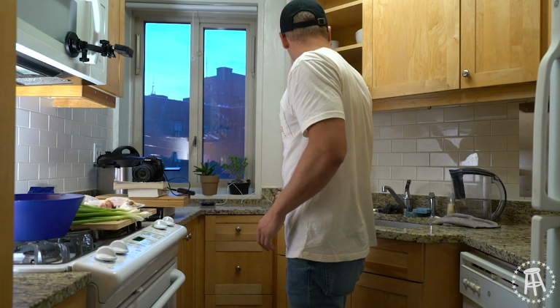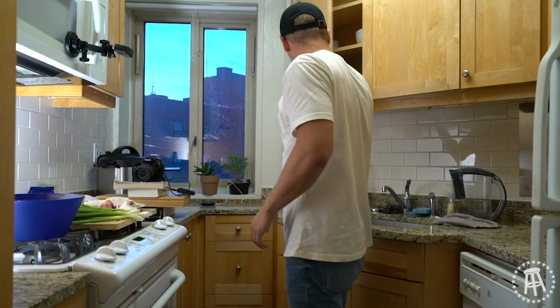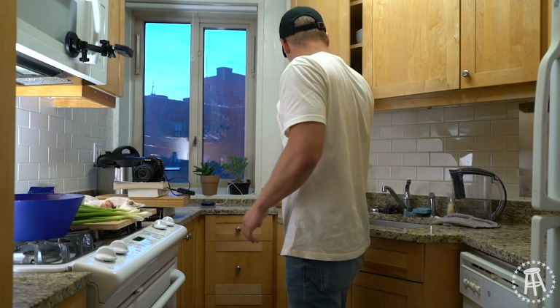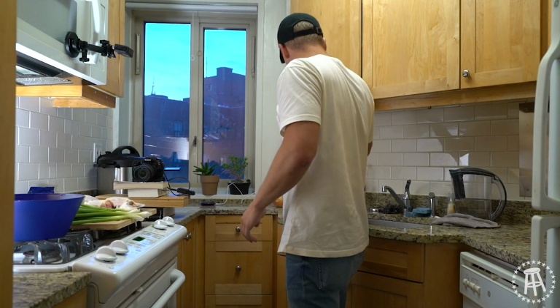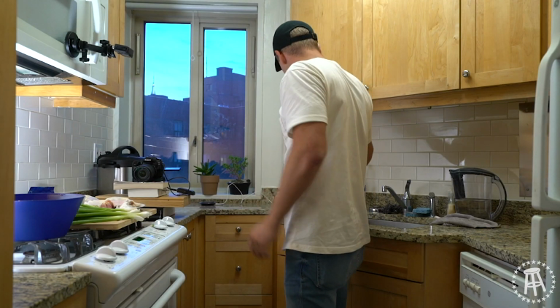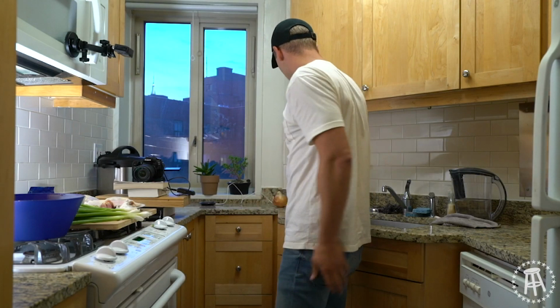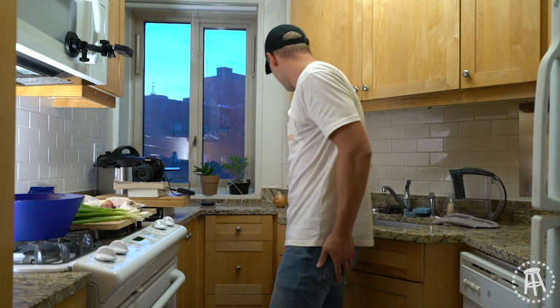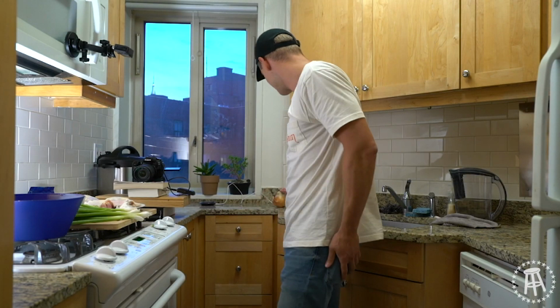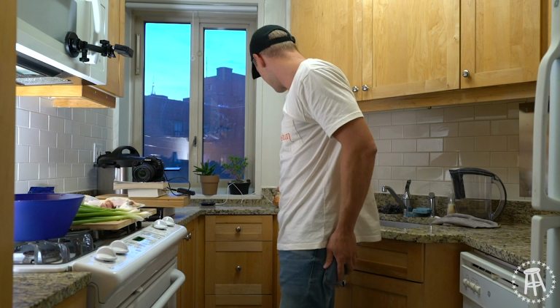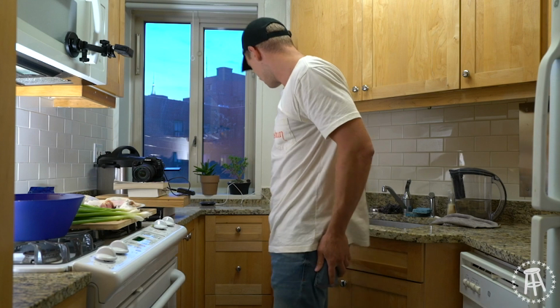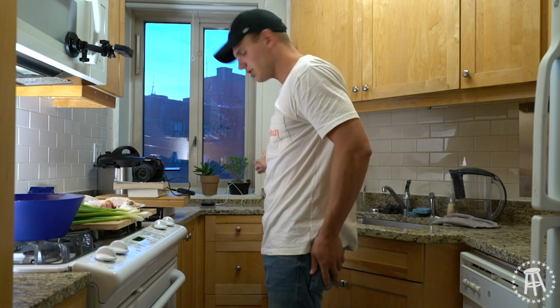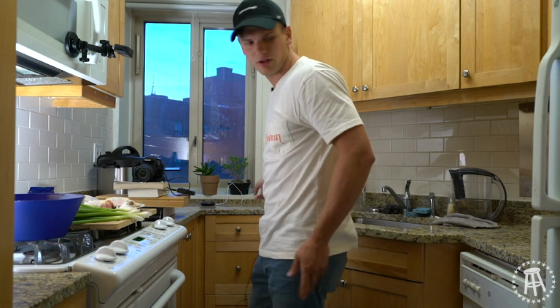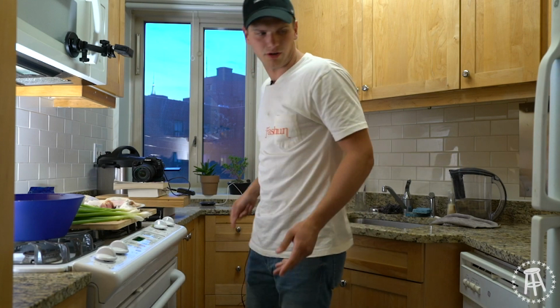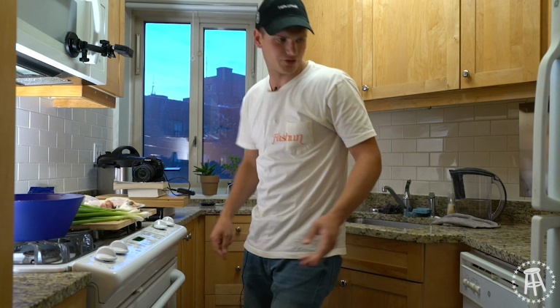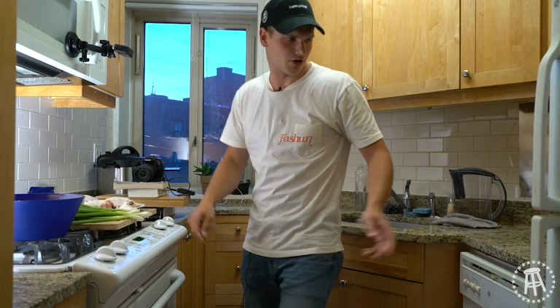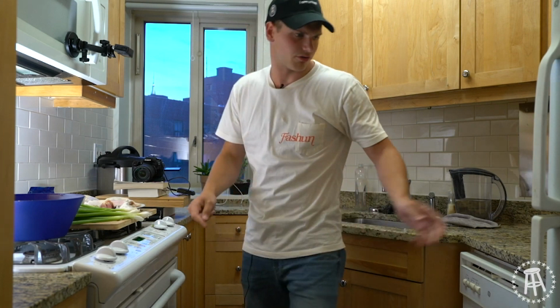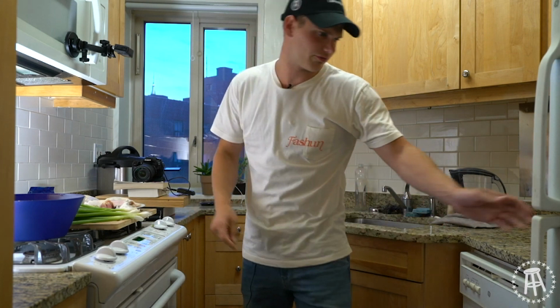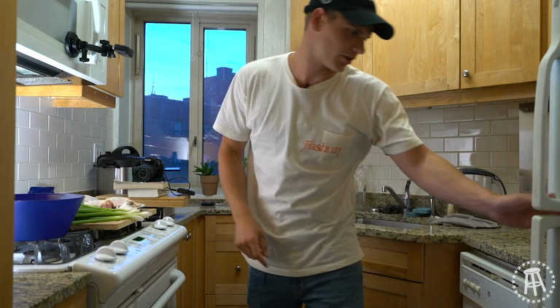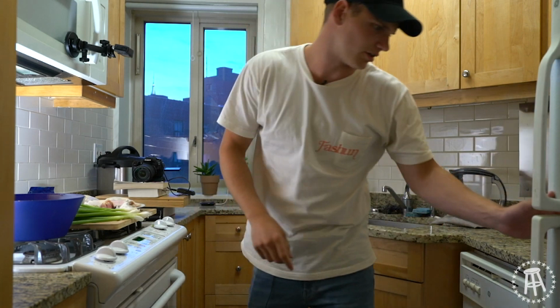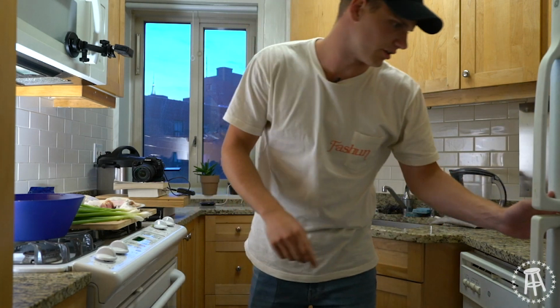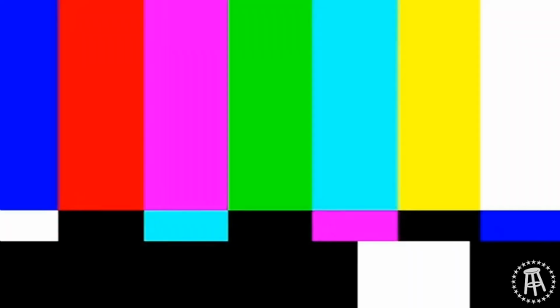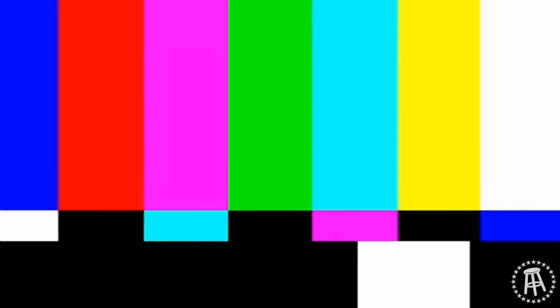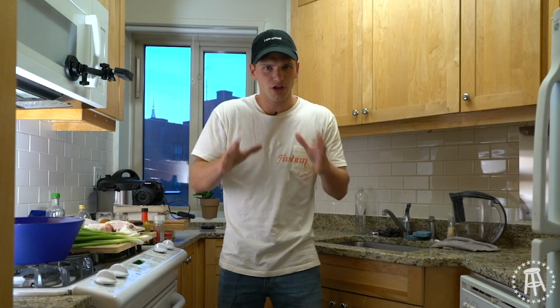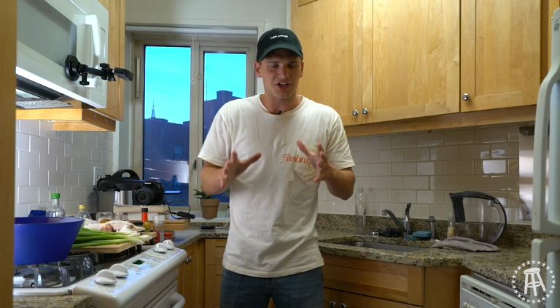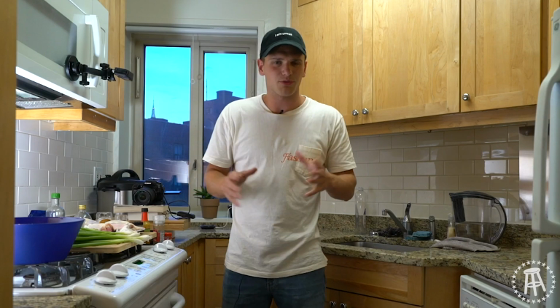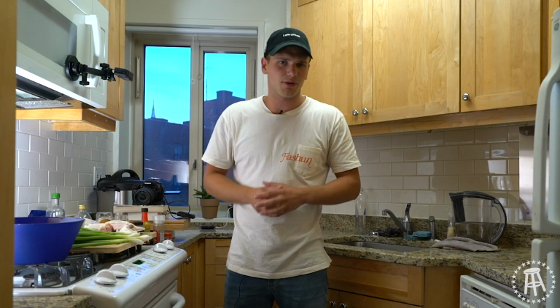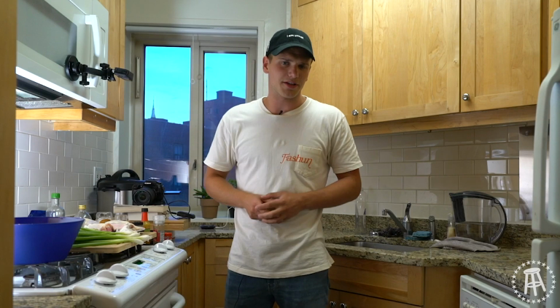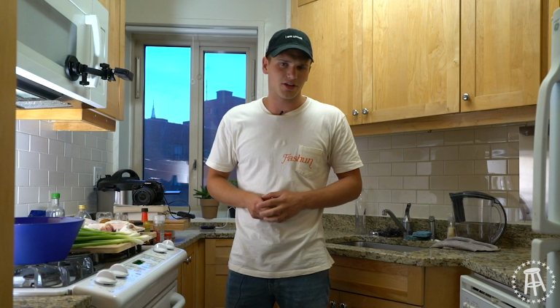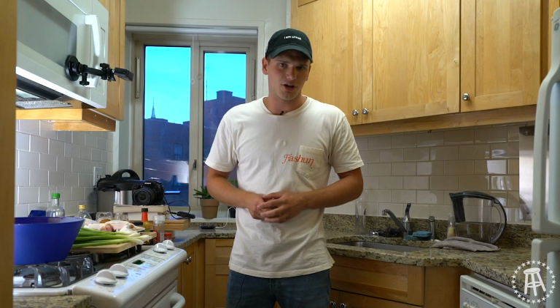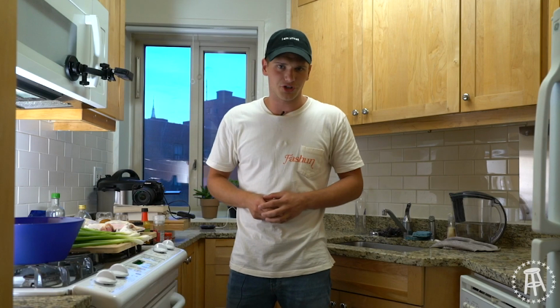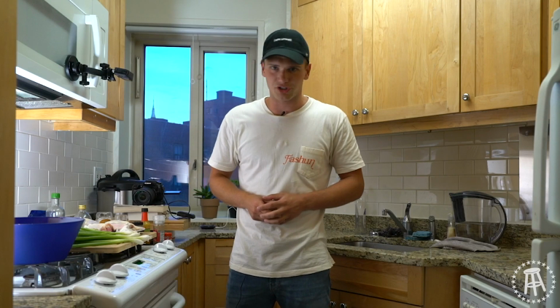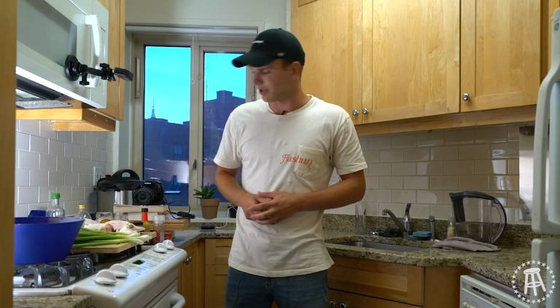I think I'm ready. Do I want to use an onion? No, I don't. Fucking onion. Guys, welcome back to the college cooking show.